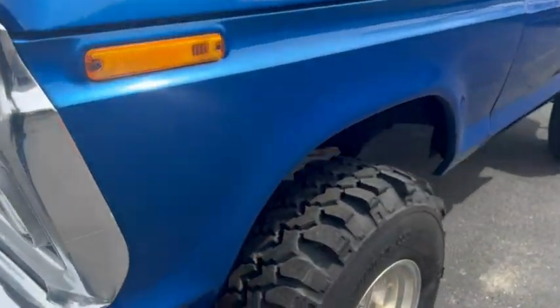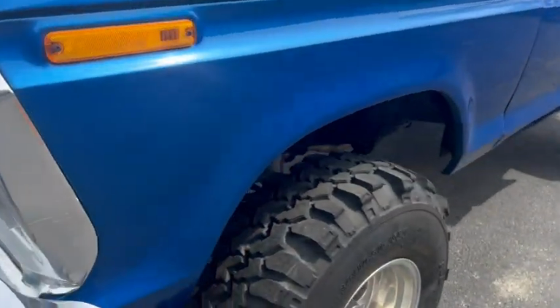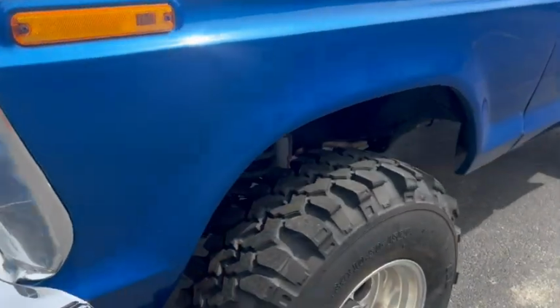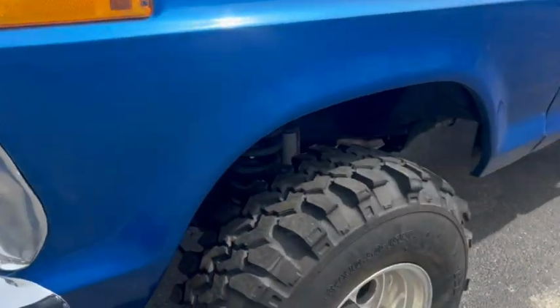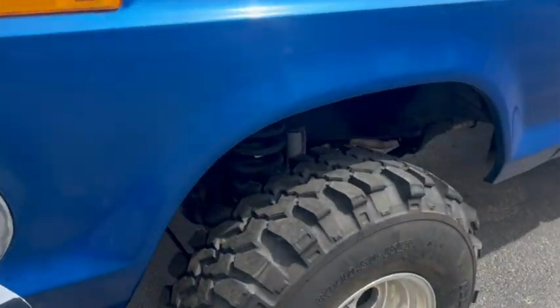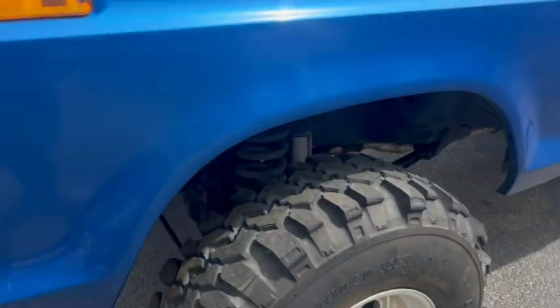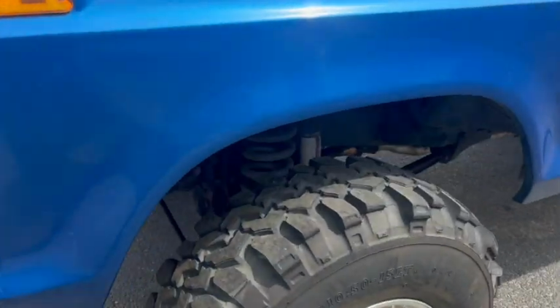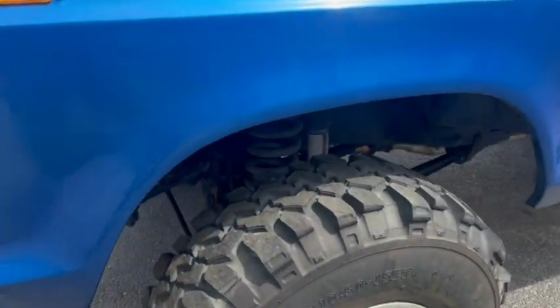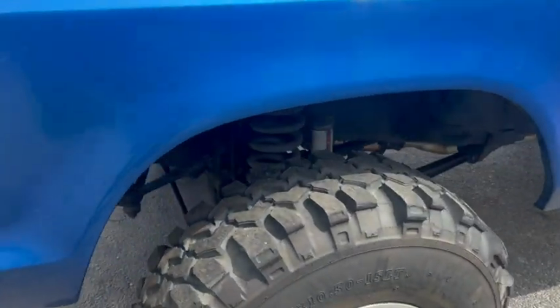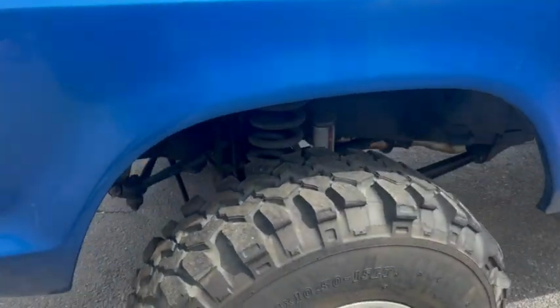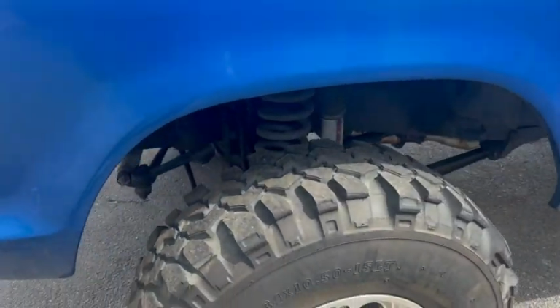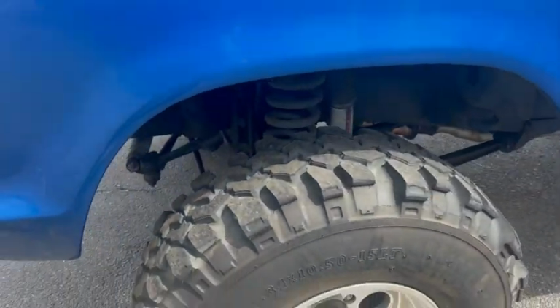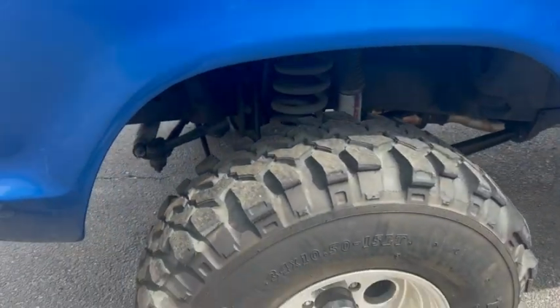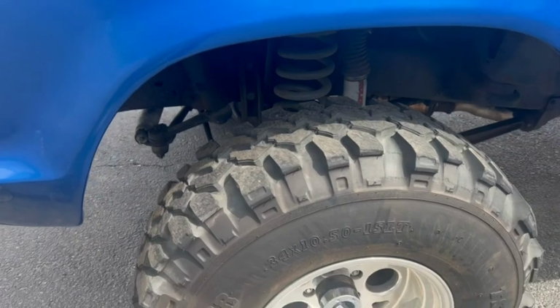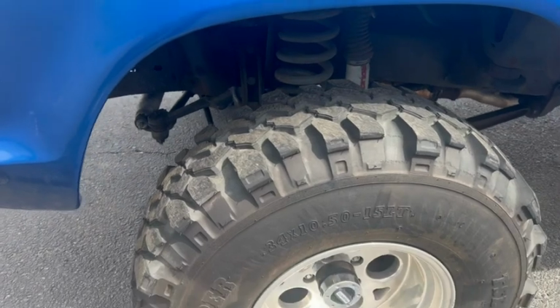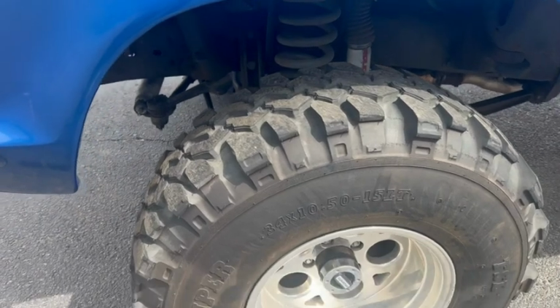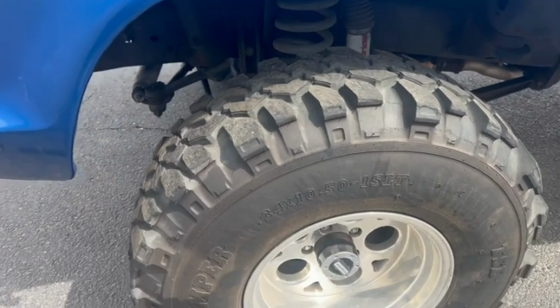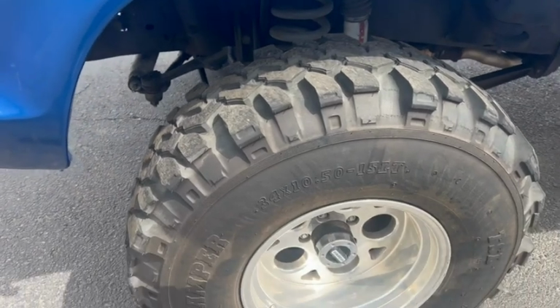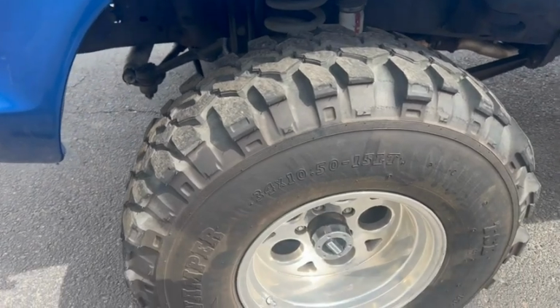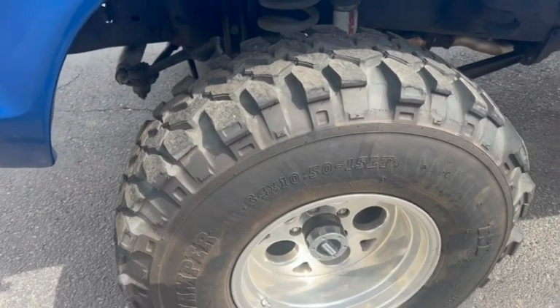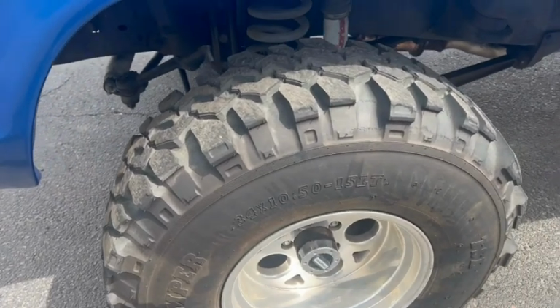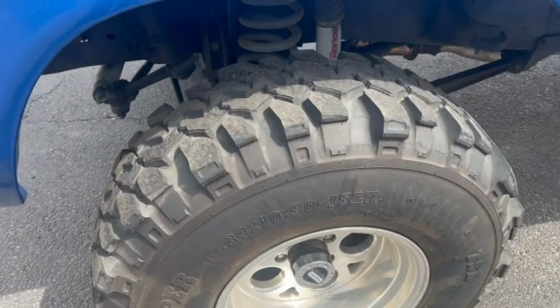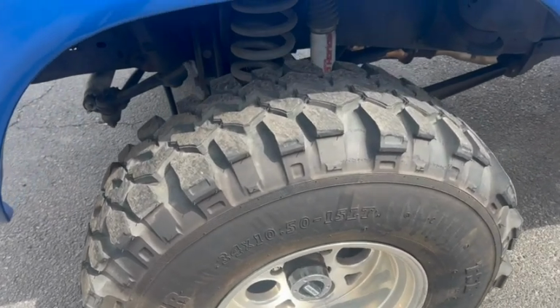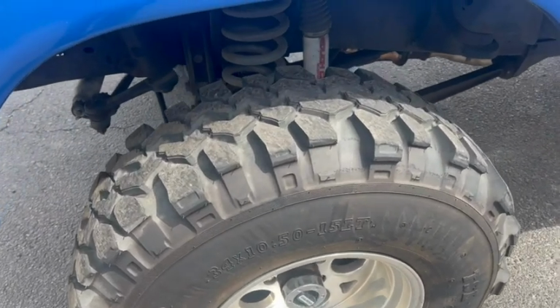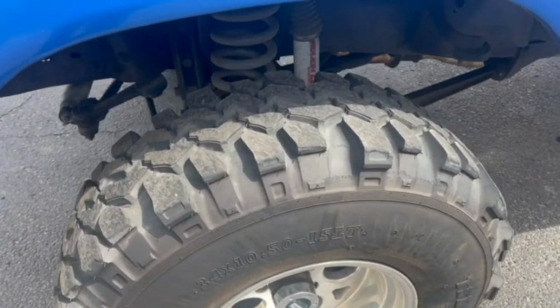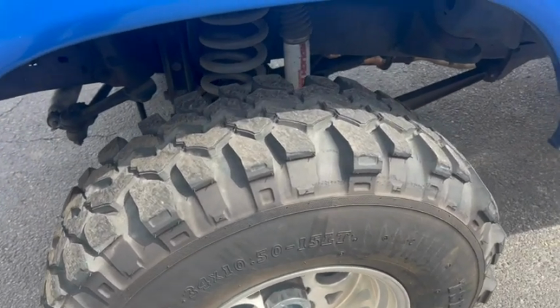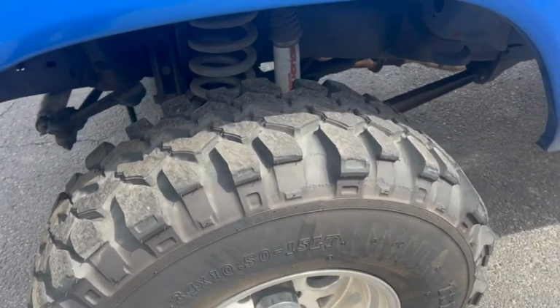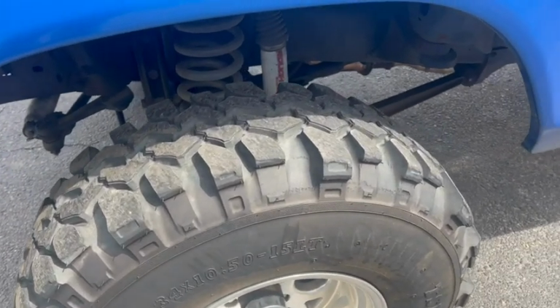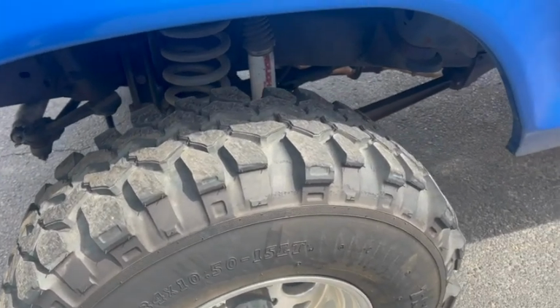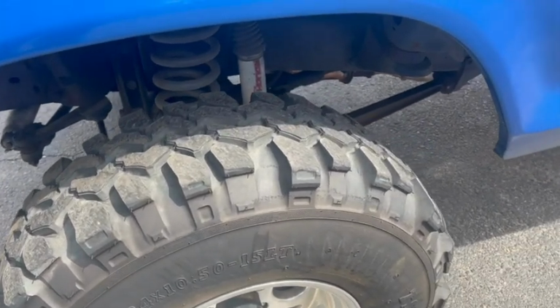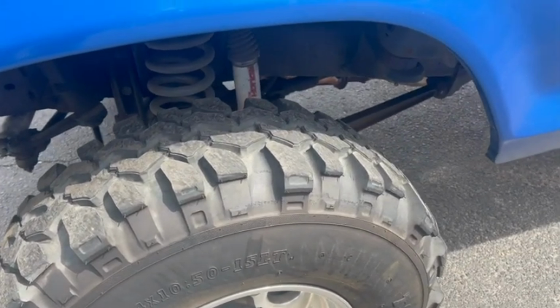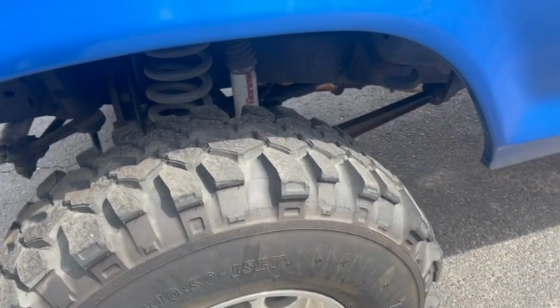Got 34/10.50/15s on it. Got a Rough Country lift.